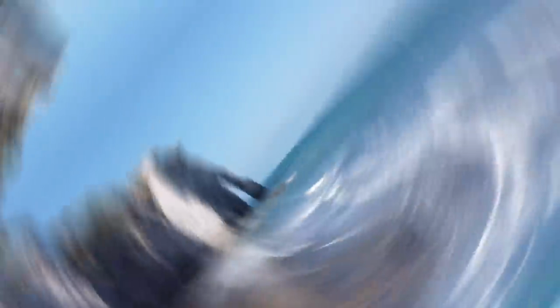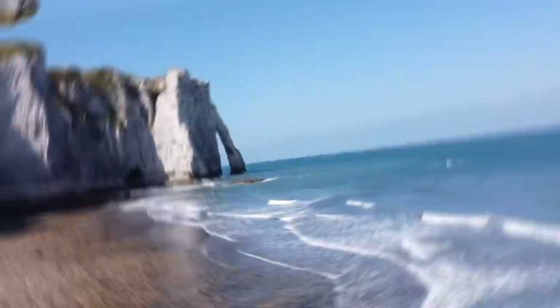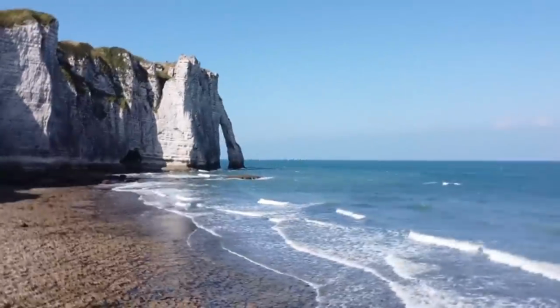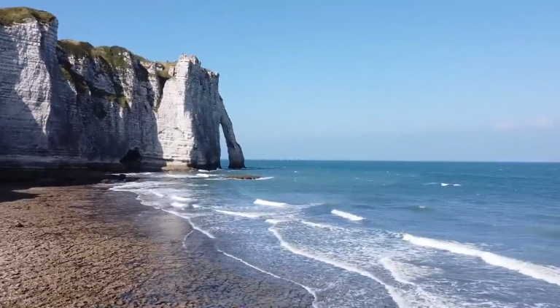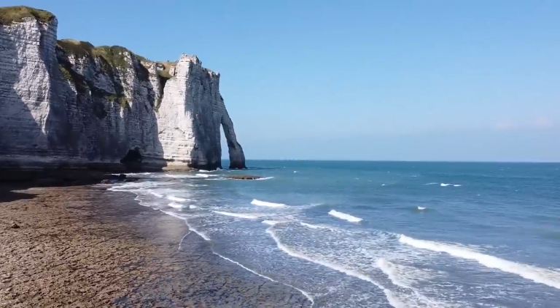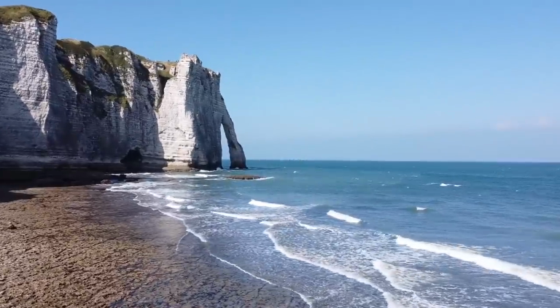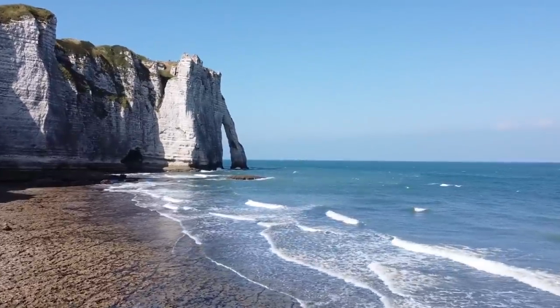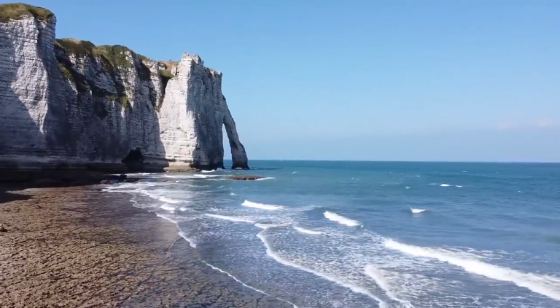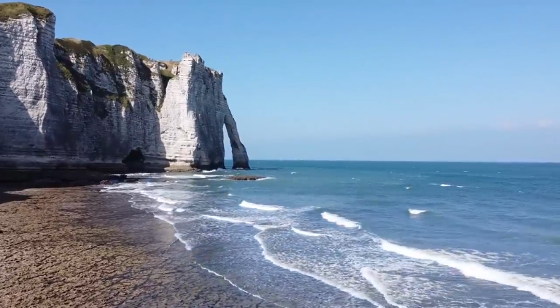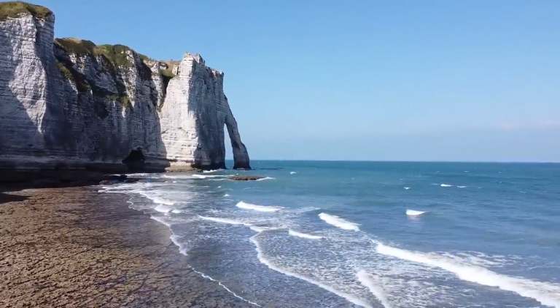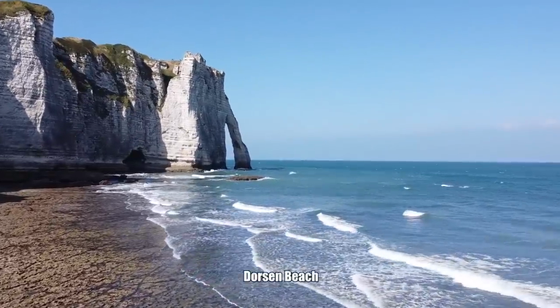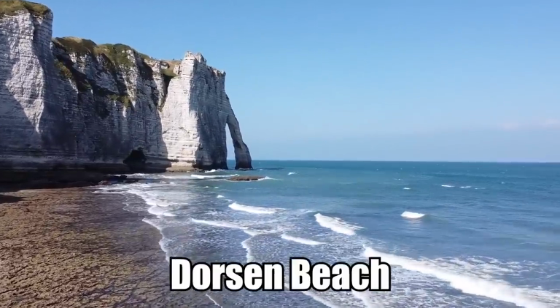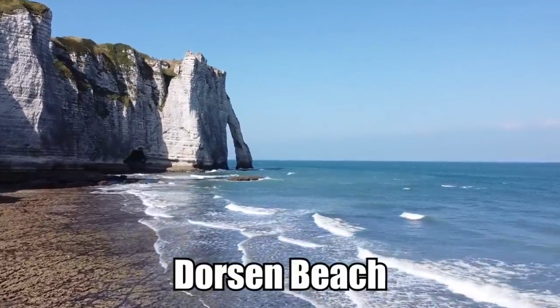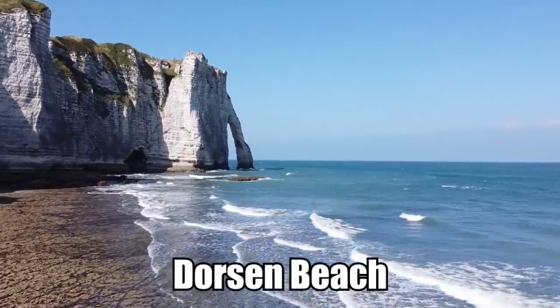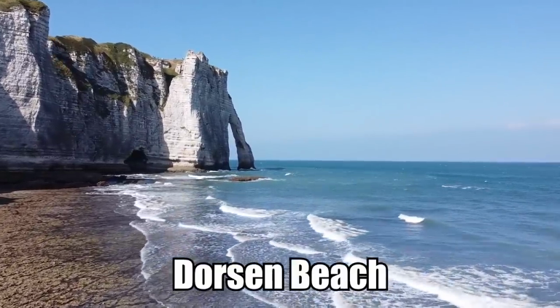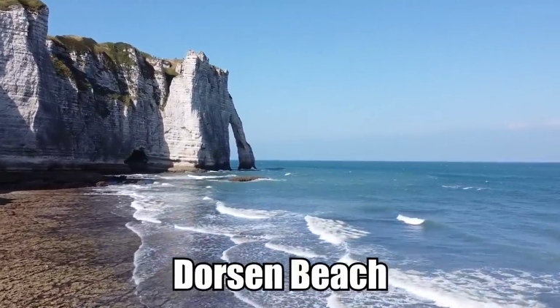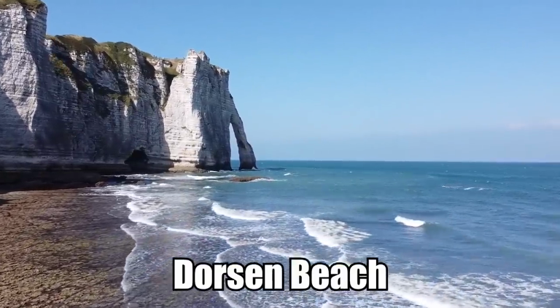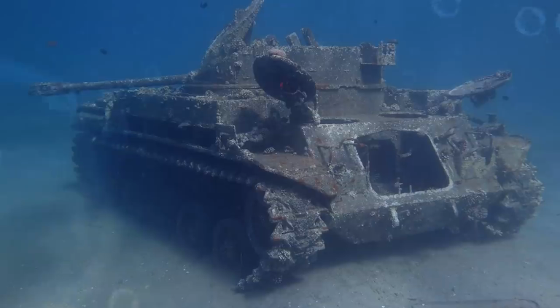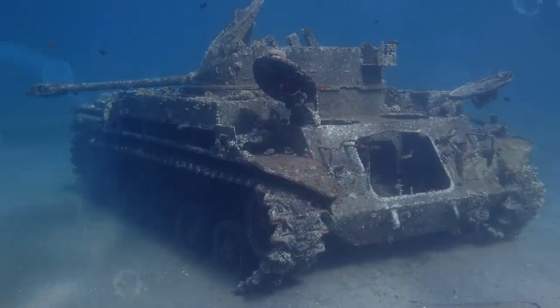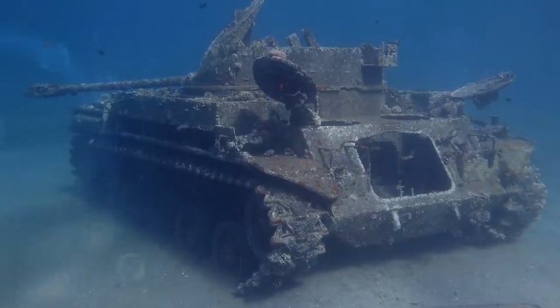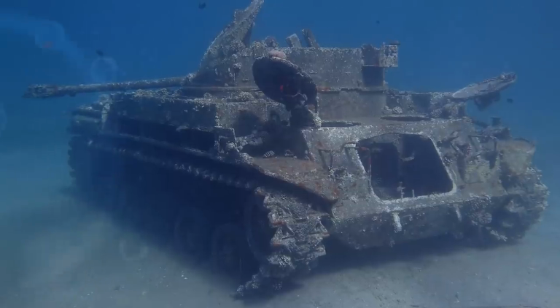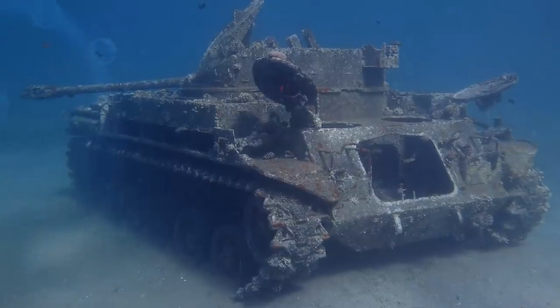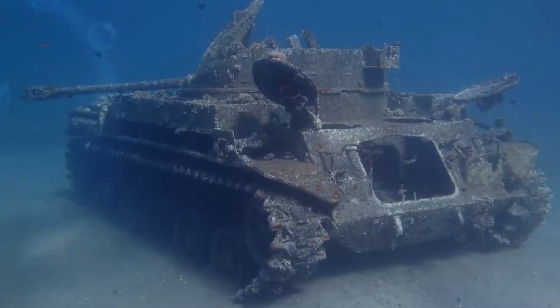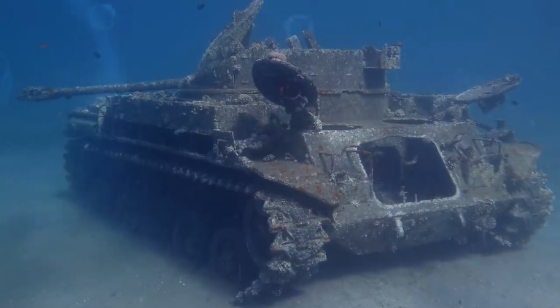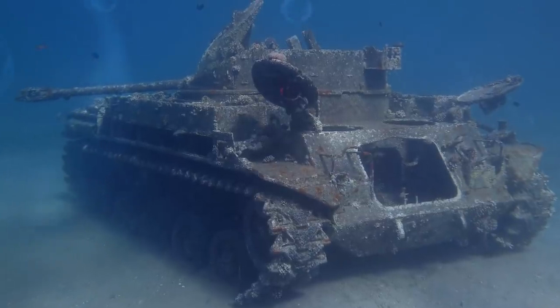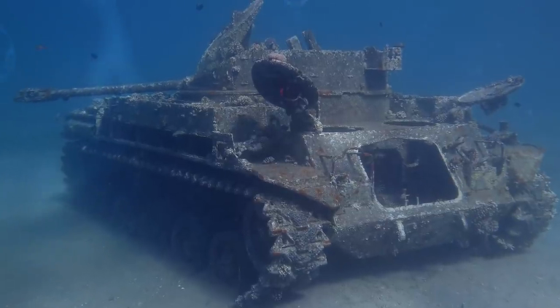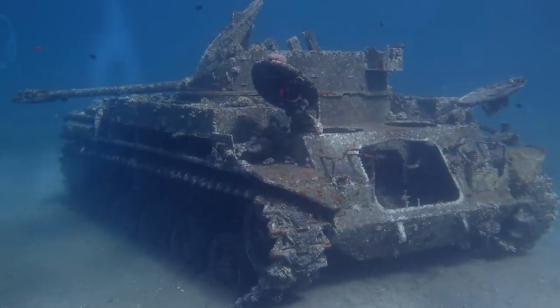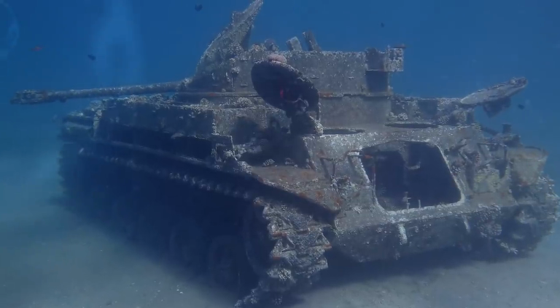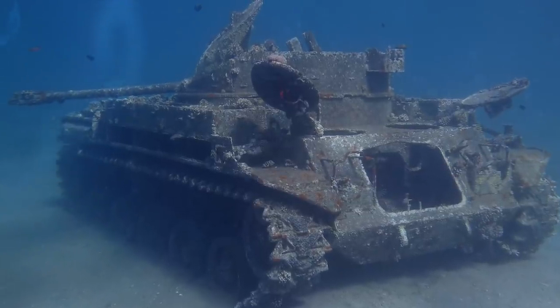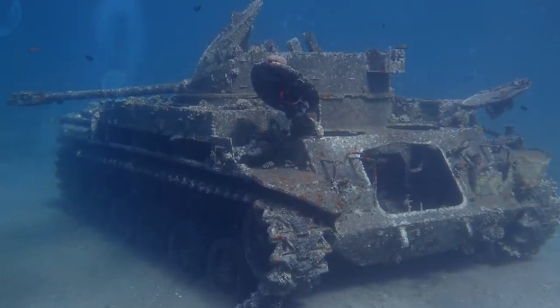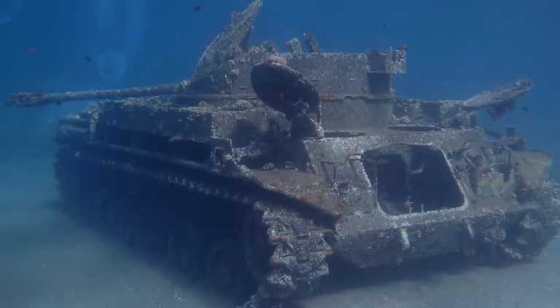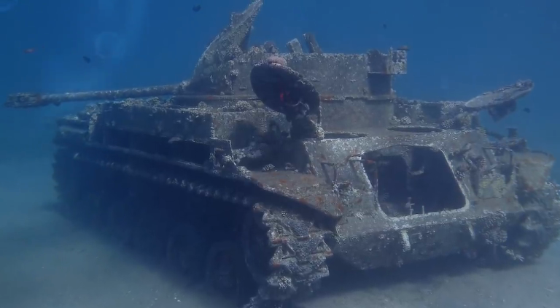This hard lesson is now preserved off Dorset Beach, where the tanks remain today in their watery grave.